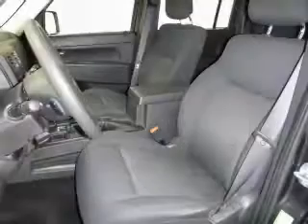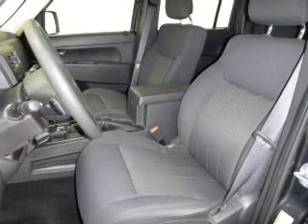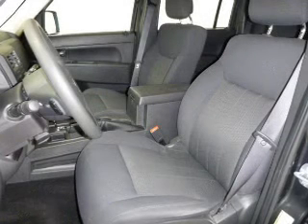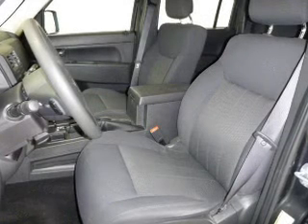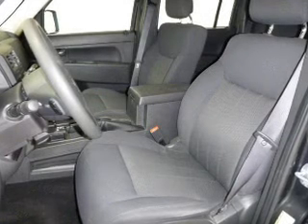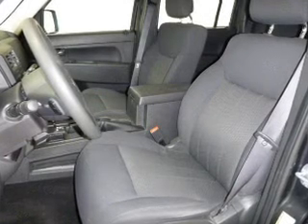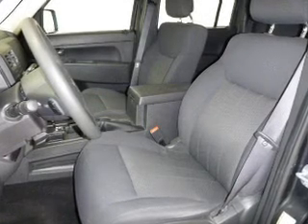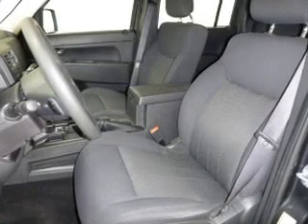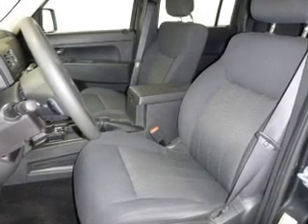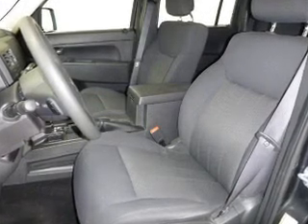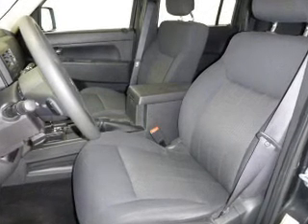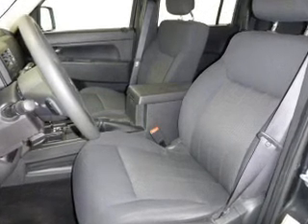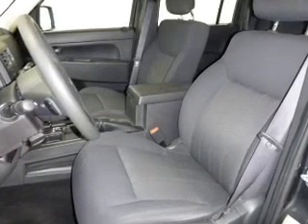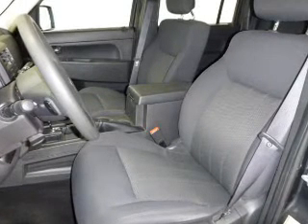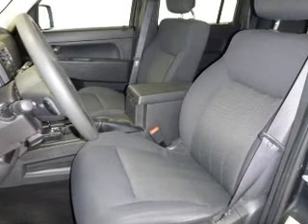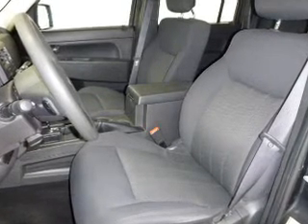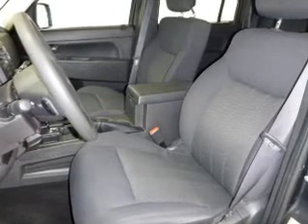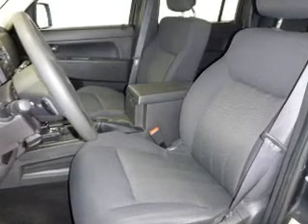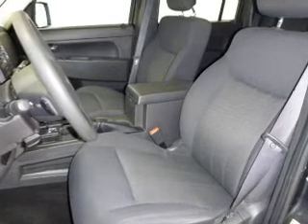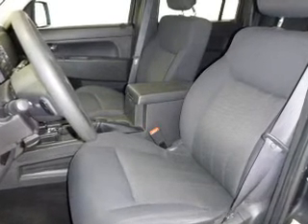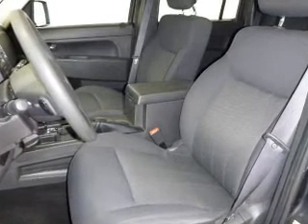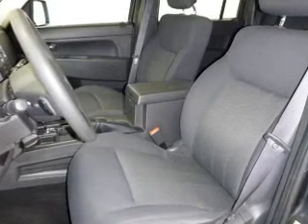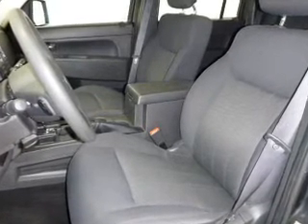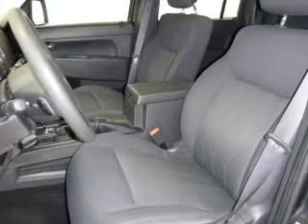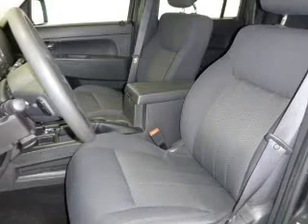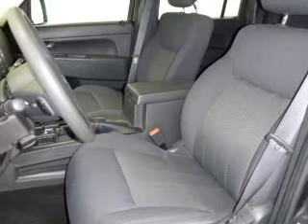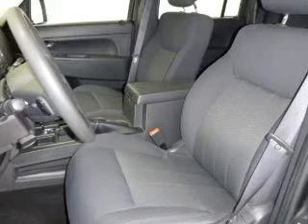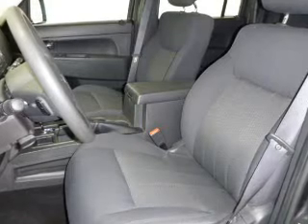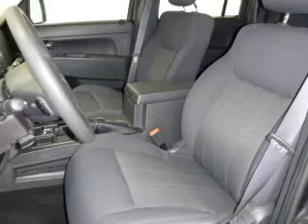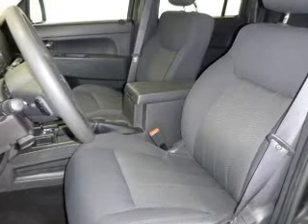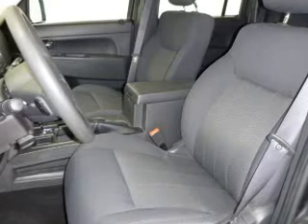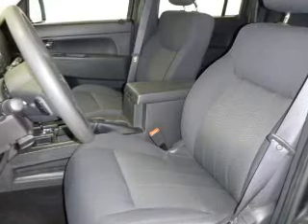Independent suspension. Let us put you in the driver's seat today — call or click to contact us.